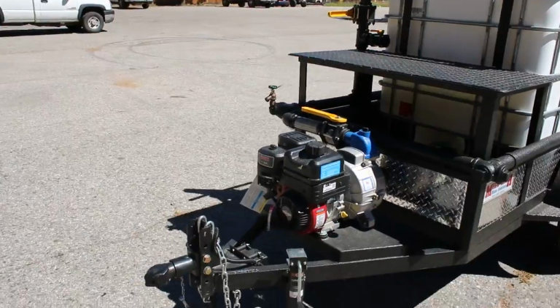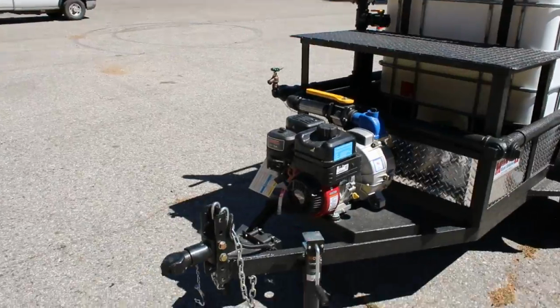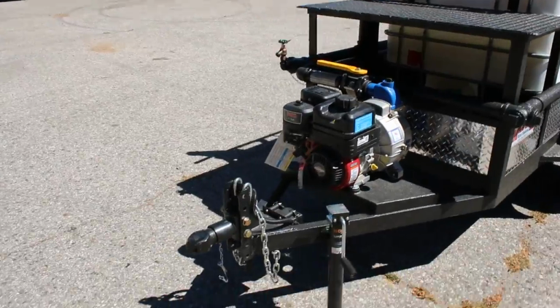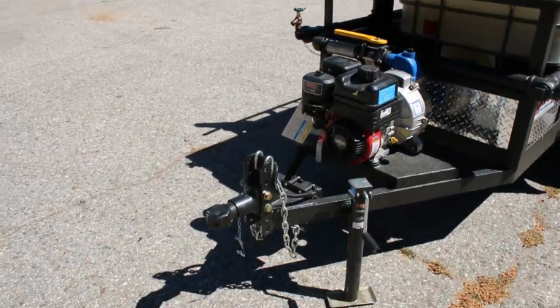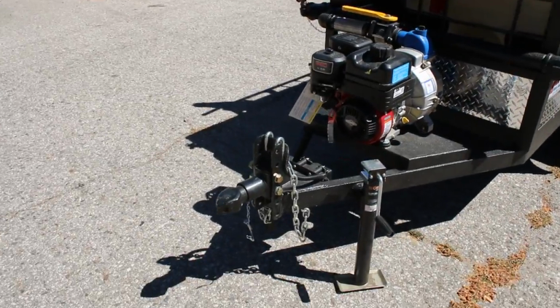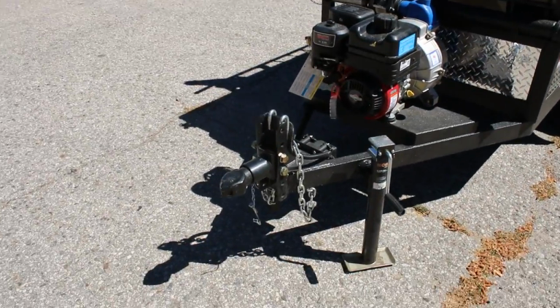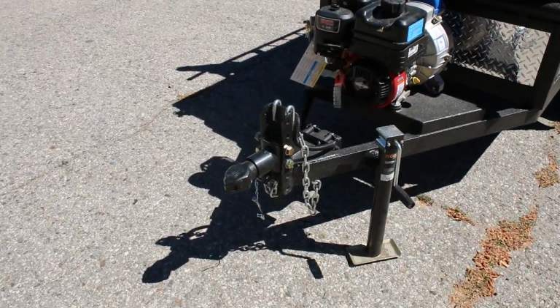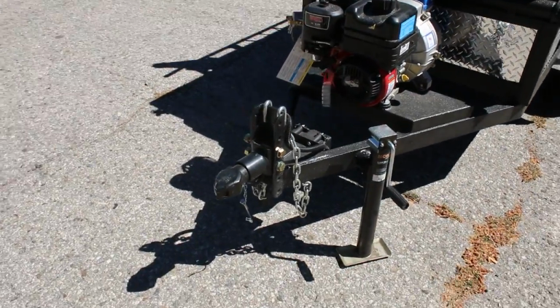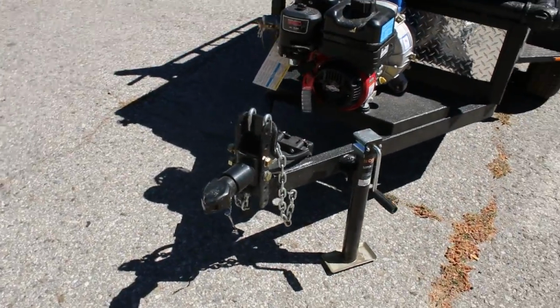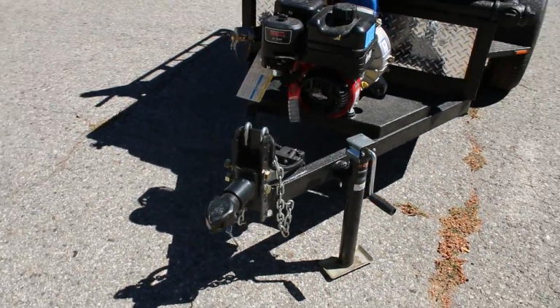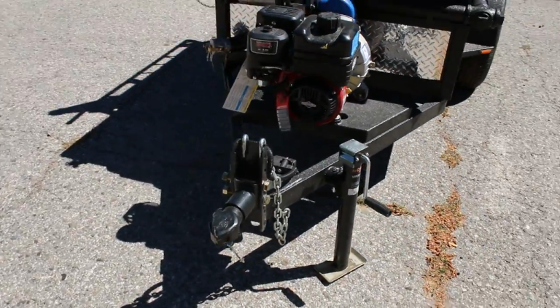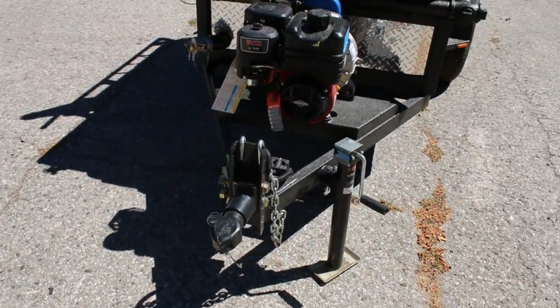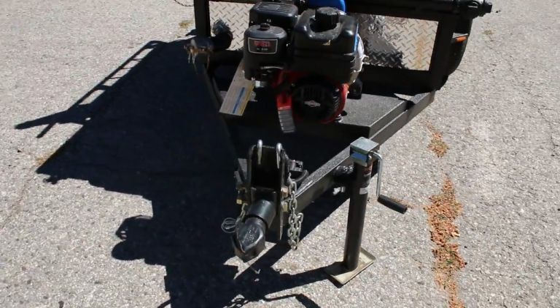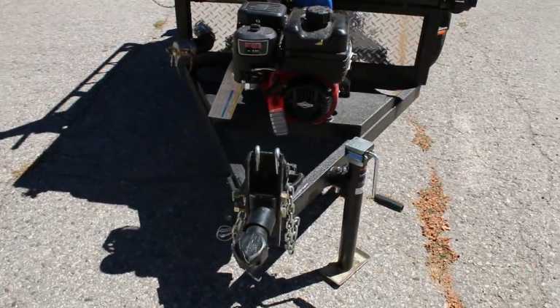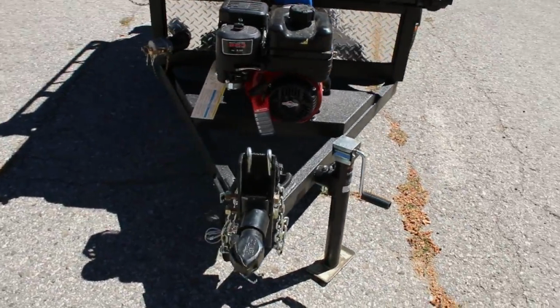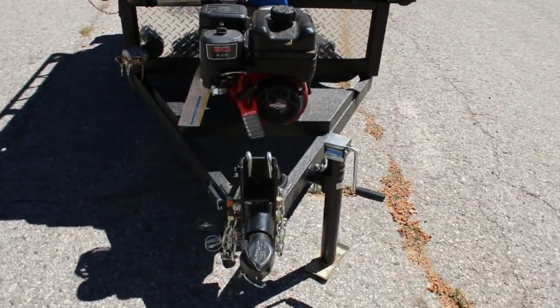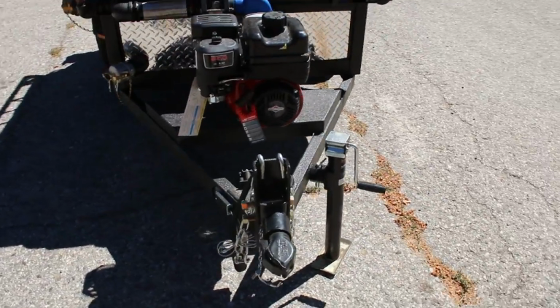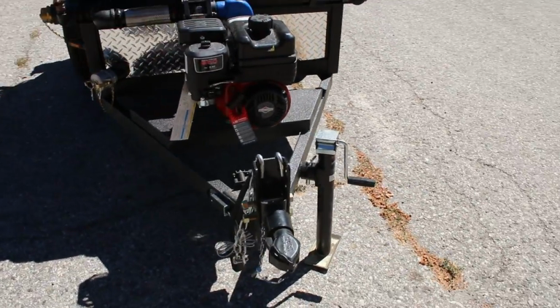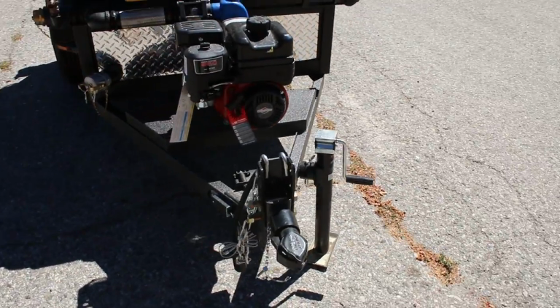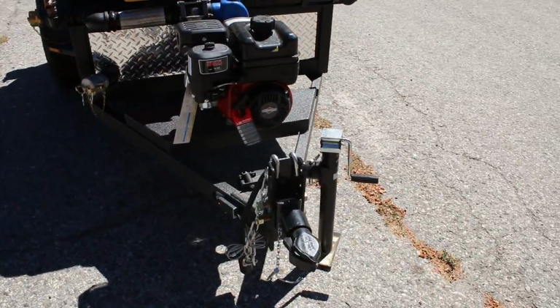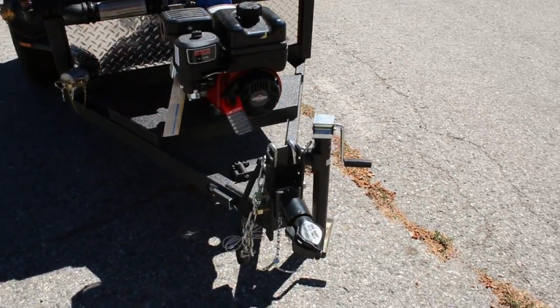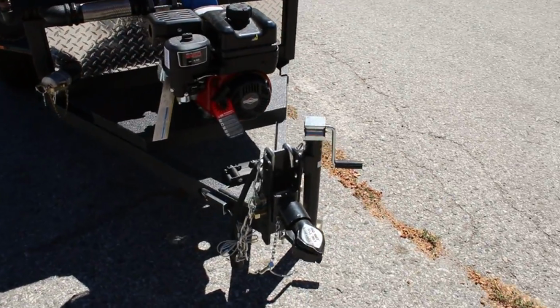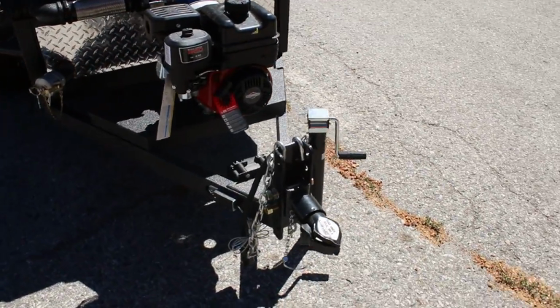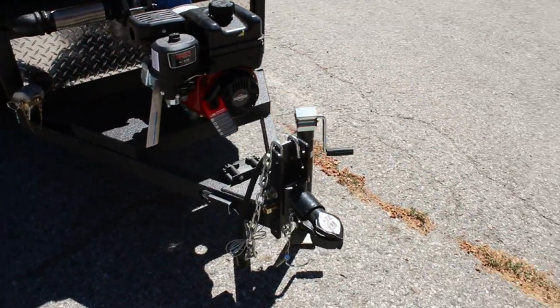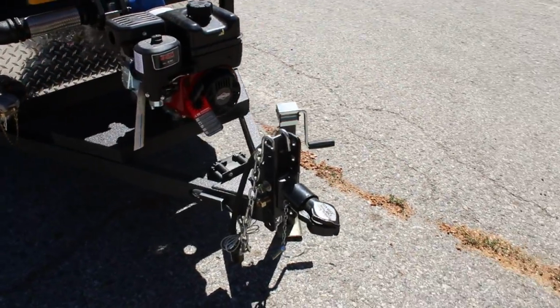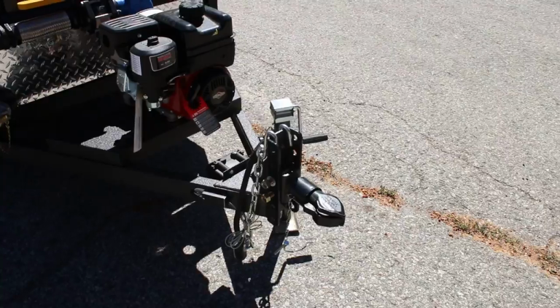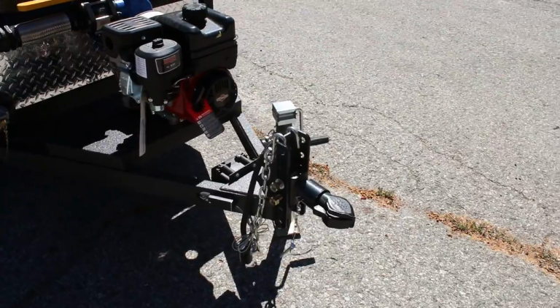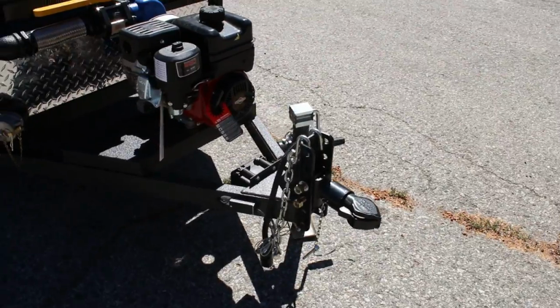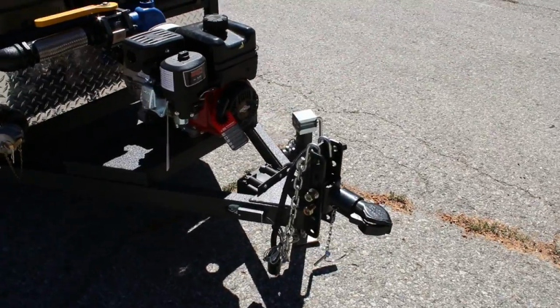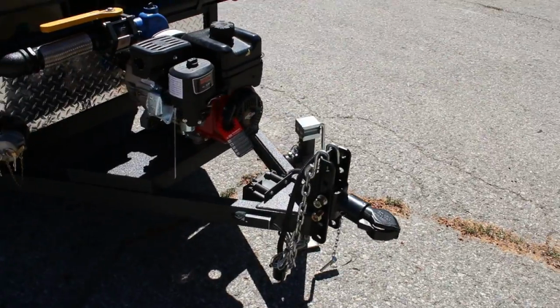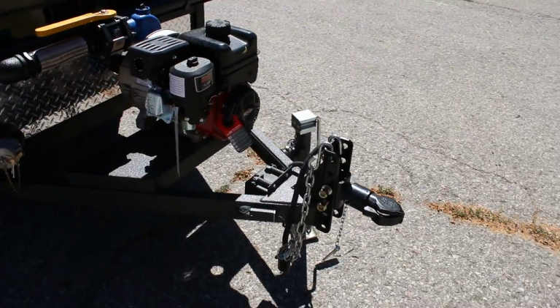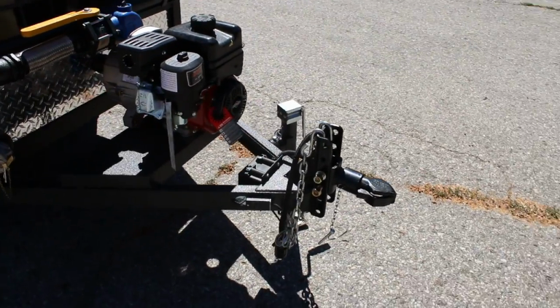We have an adjustable hitch, interchangeable, and it can also be removed as an added theft deterrent.